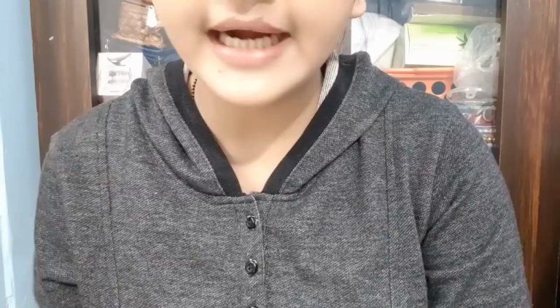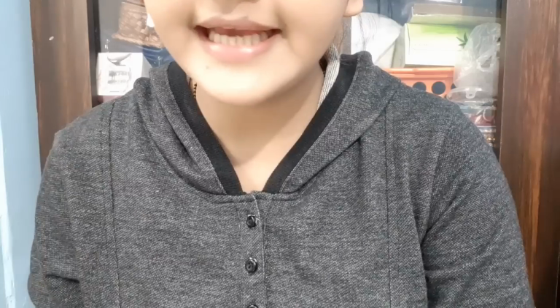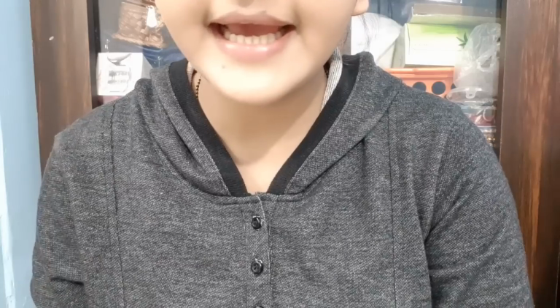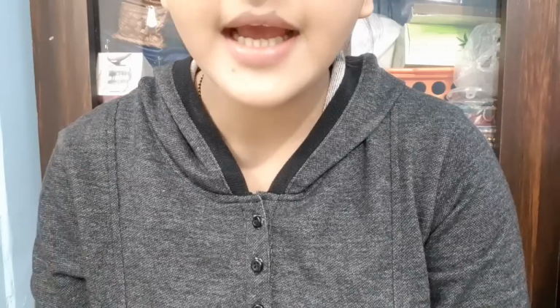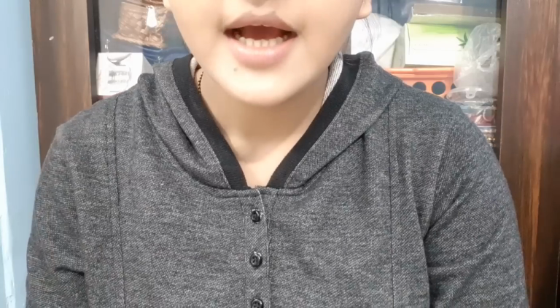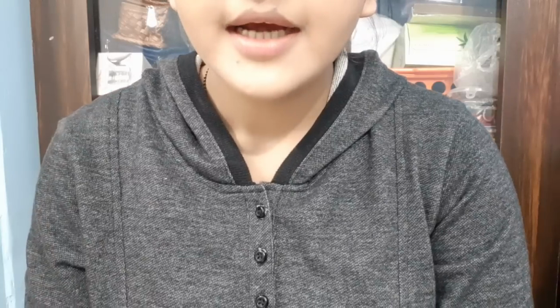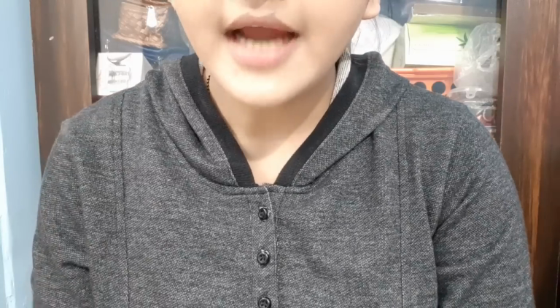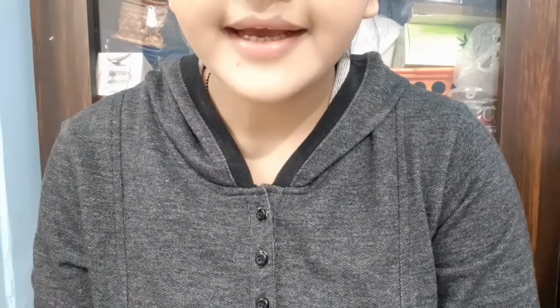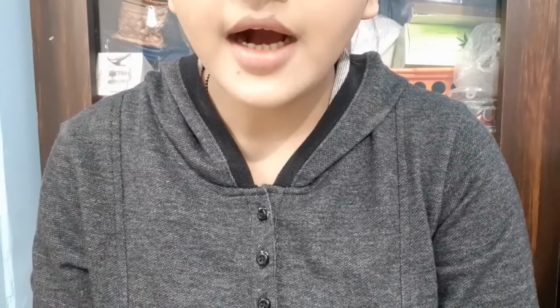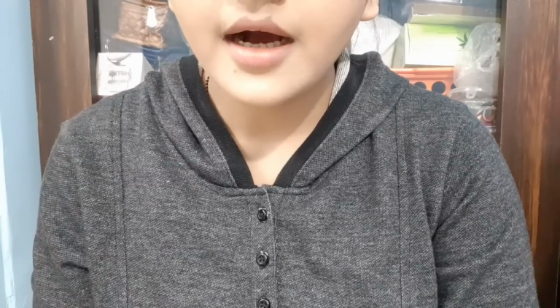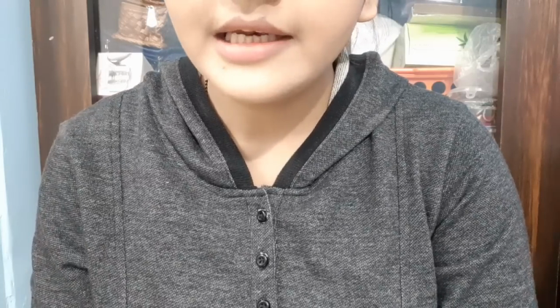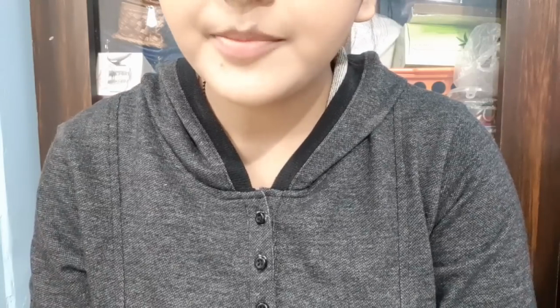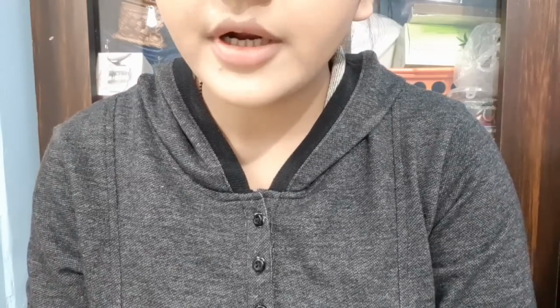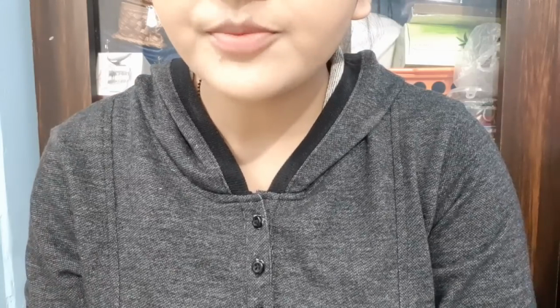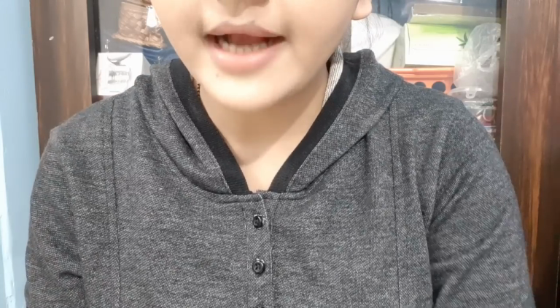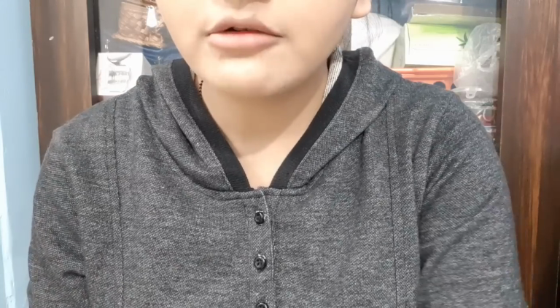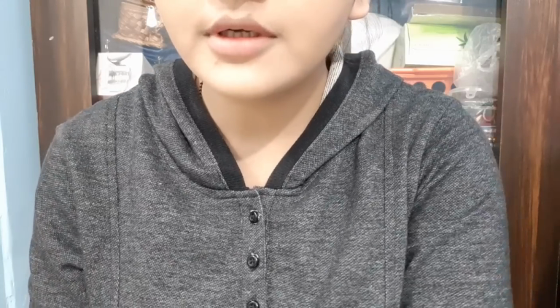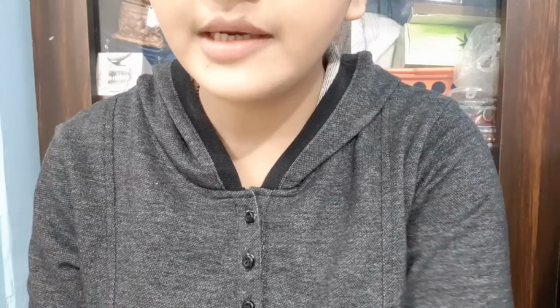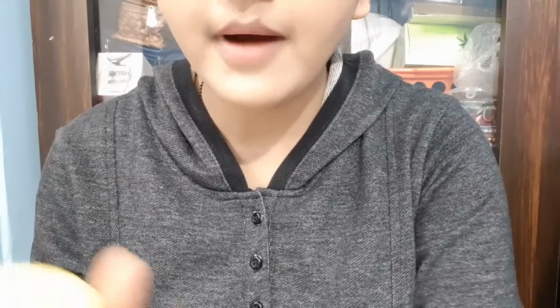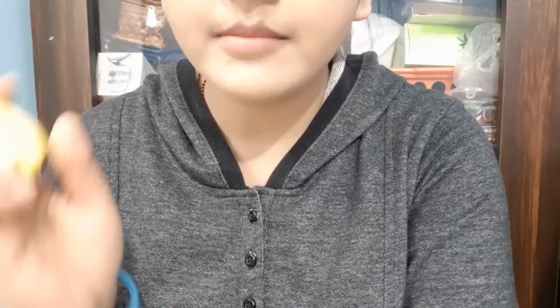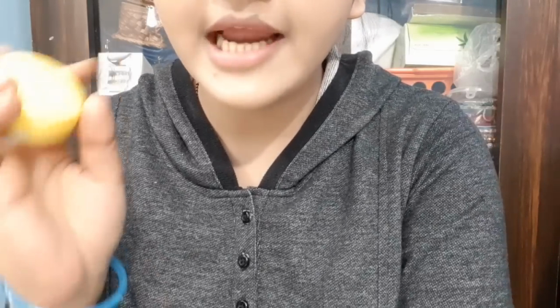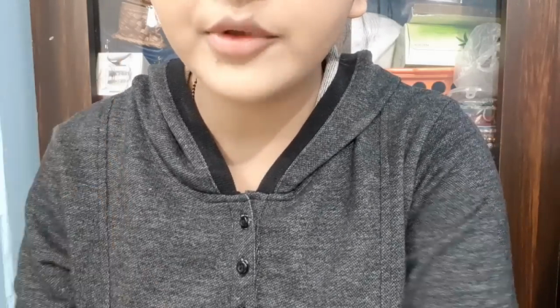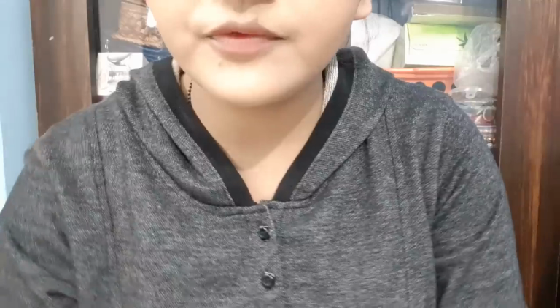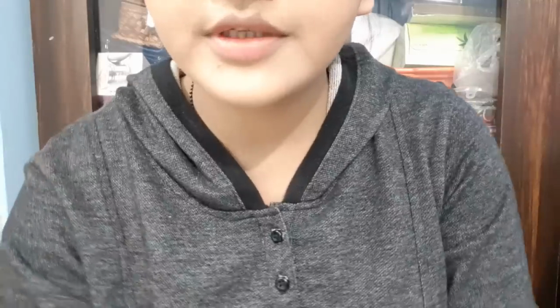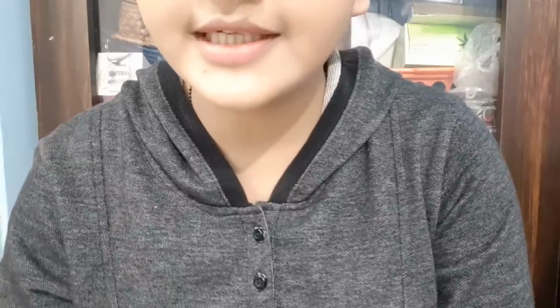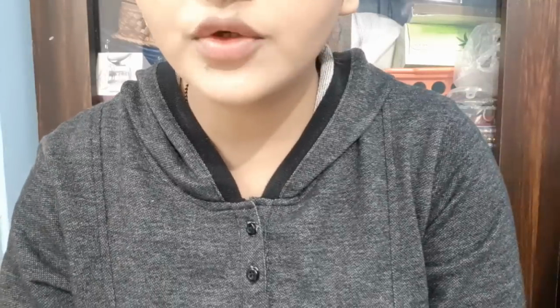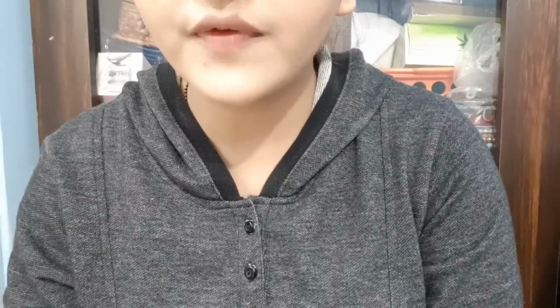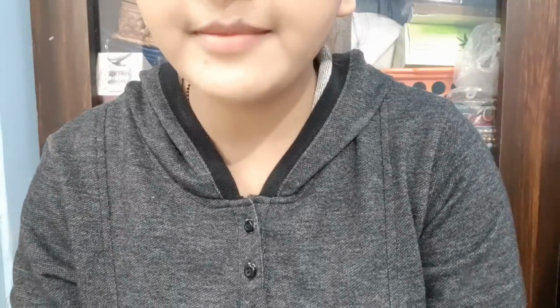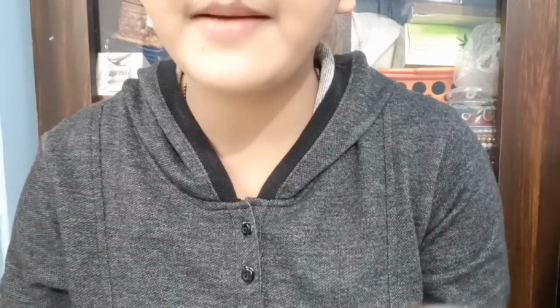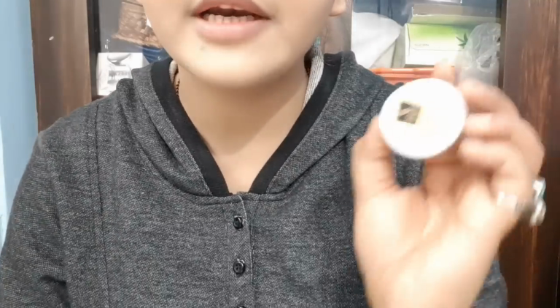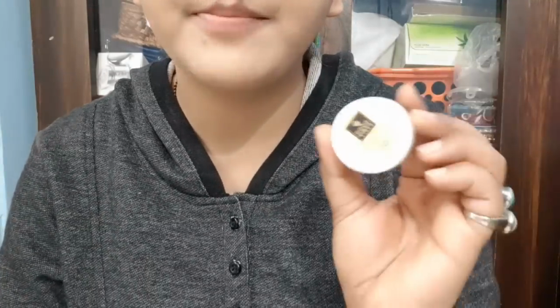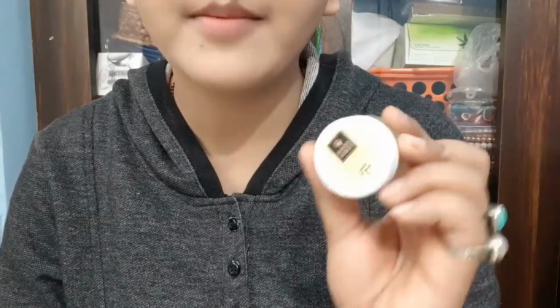And this is Nykaa Lip Crush Macaron Lip Balm Lemon vs Good Vibe Lemon Lip Balm.